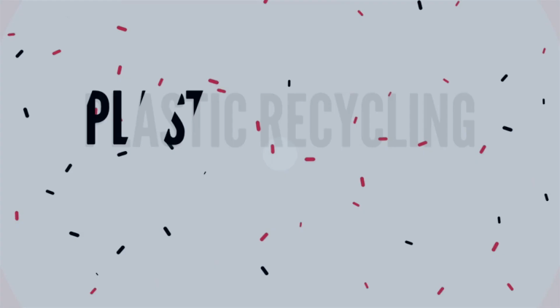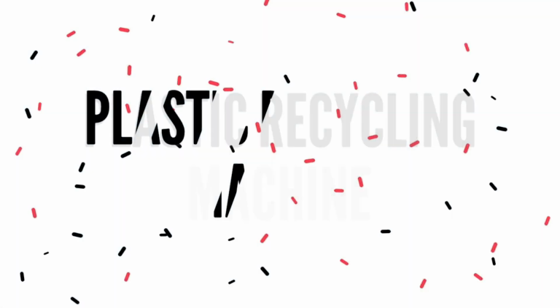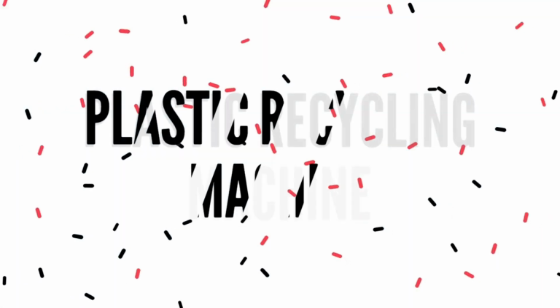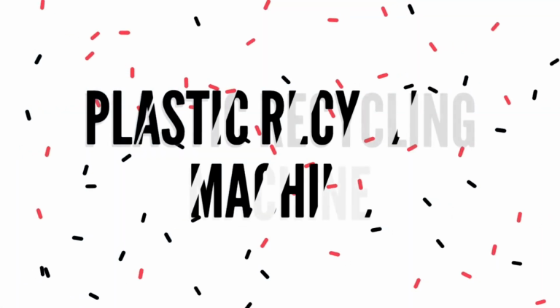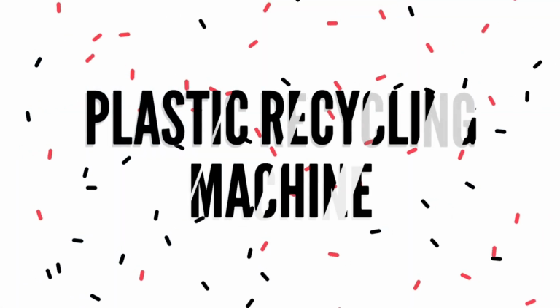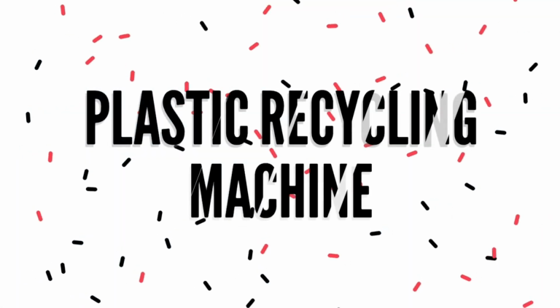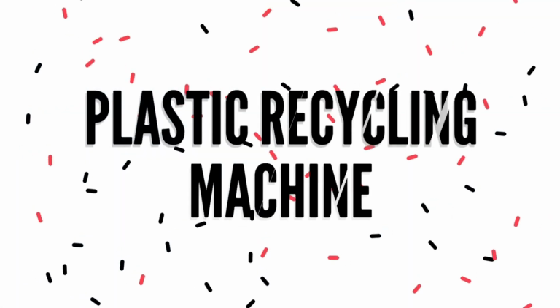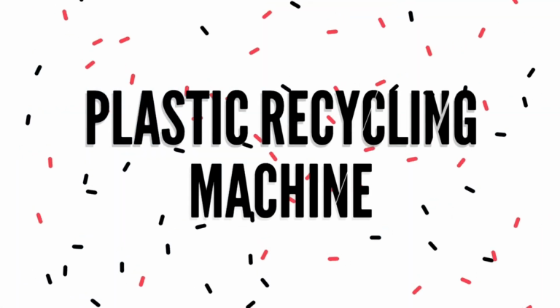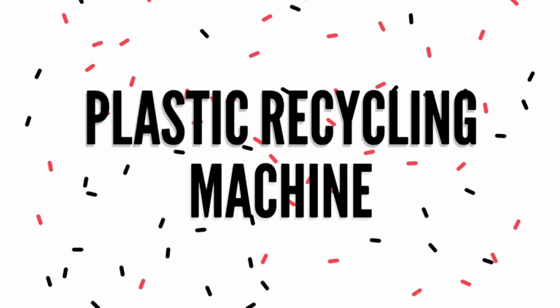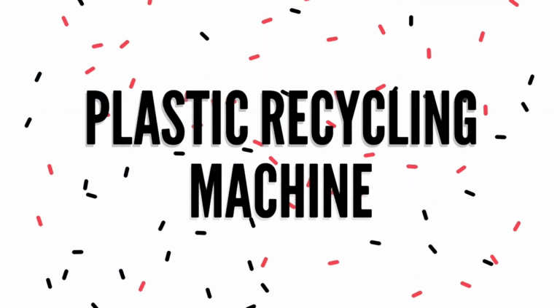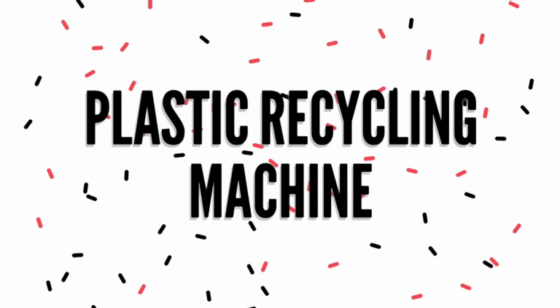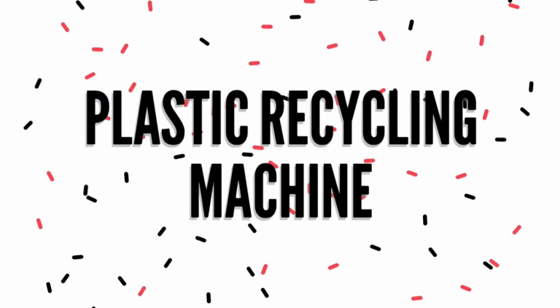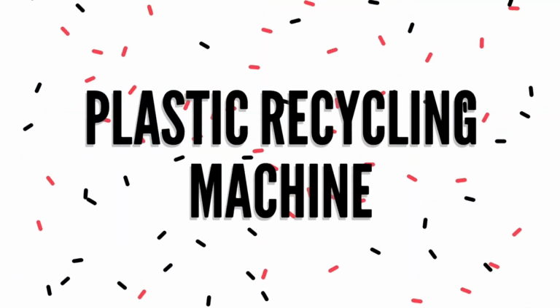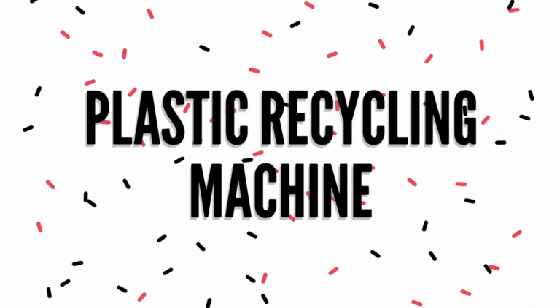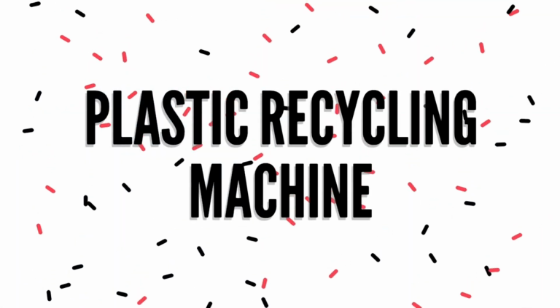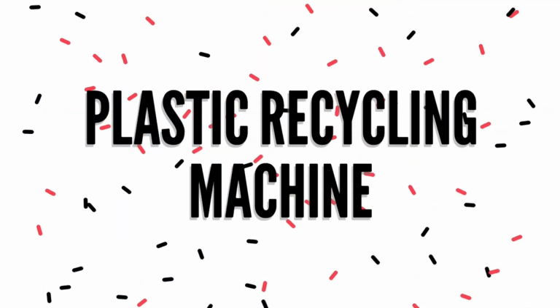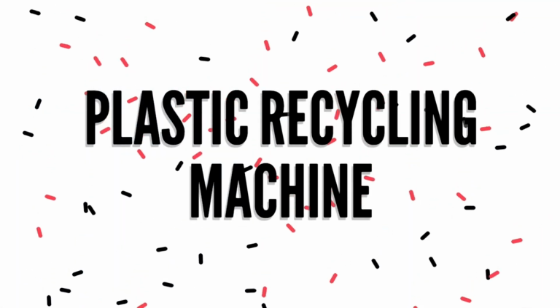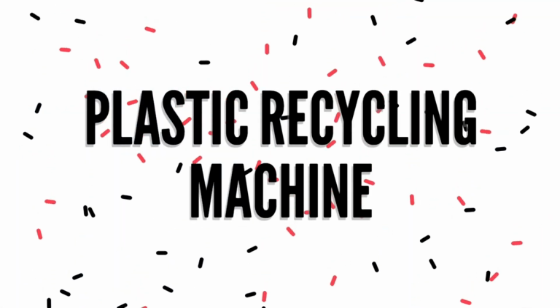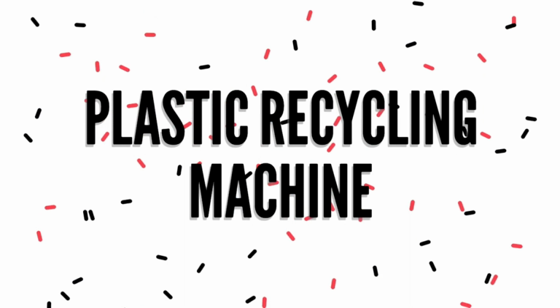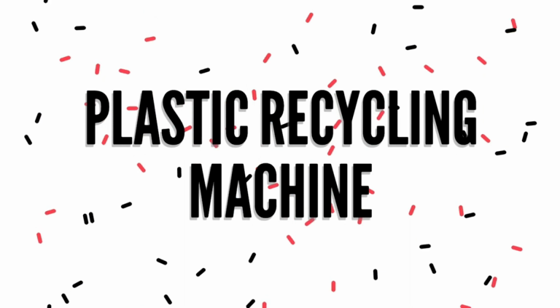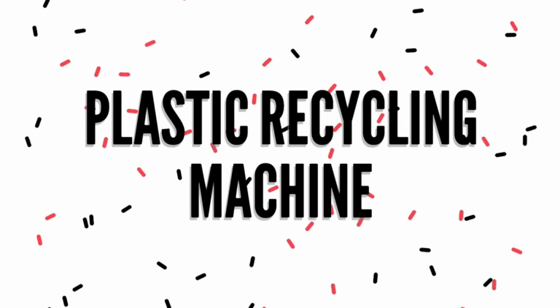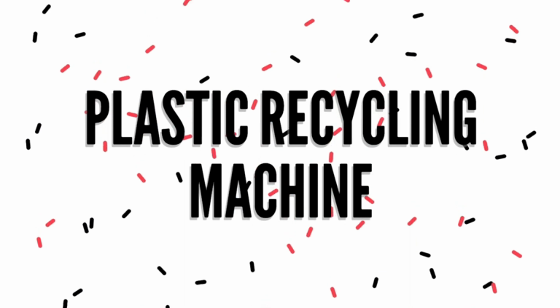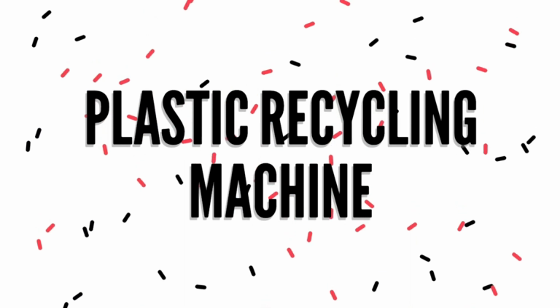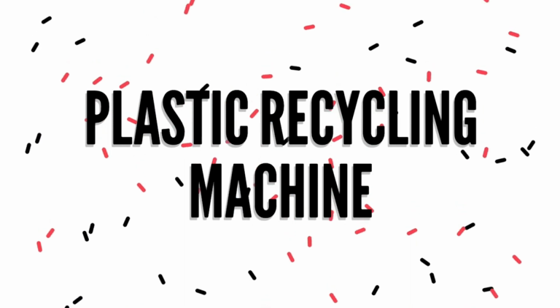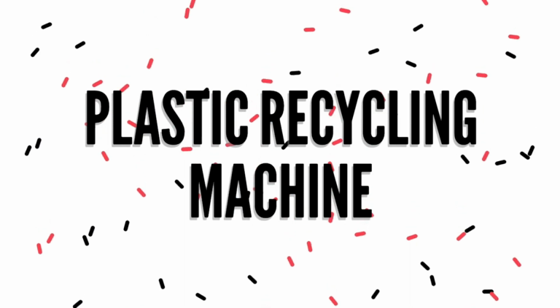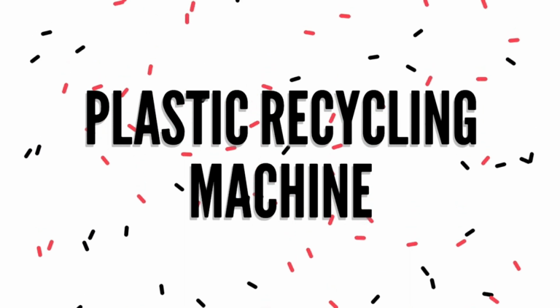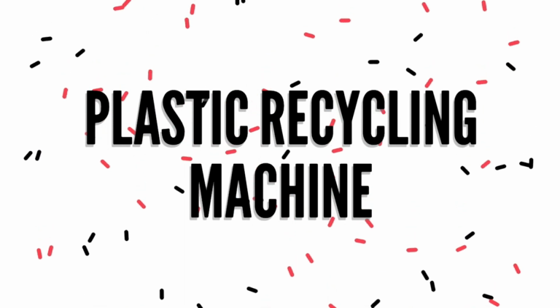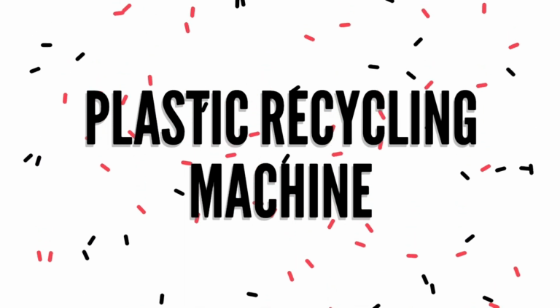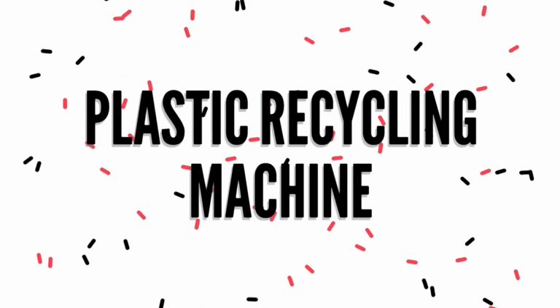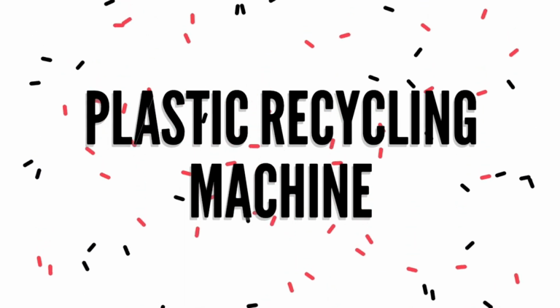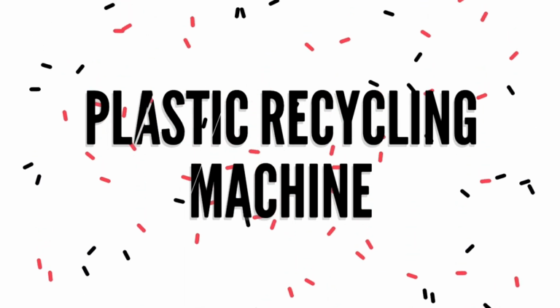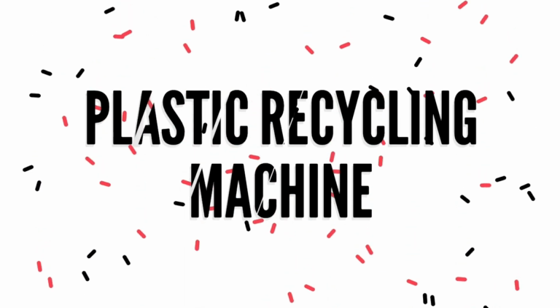Hello friends, welcome to Mixbytes. The first project on the list is plastic recycling machine.